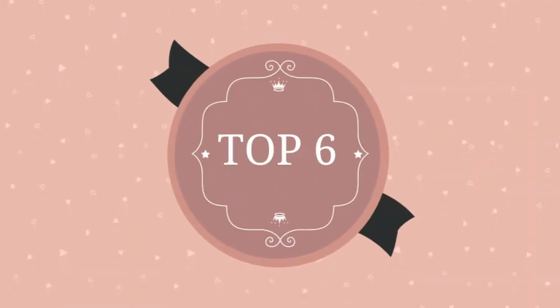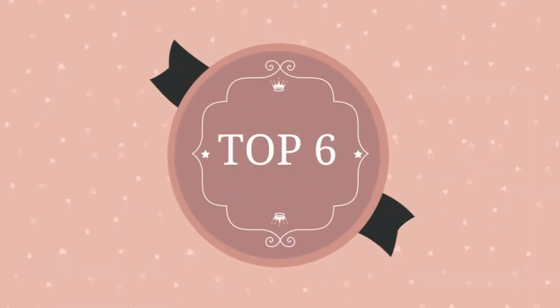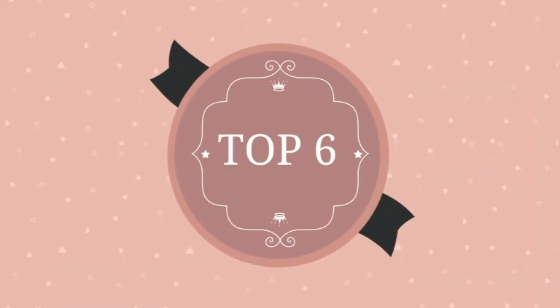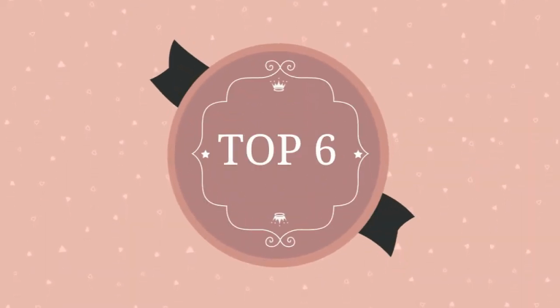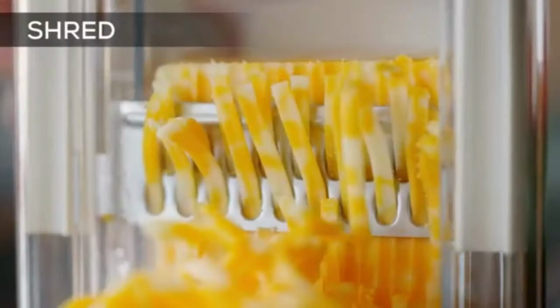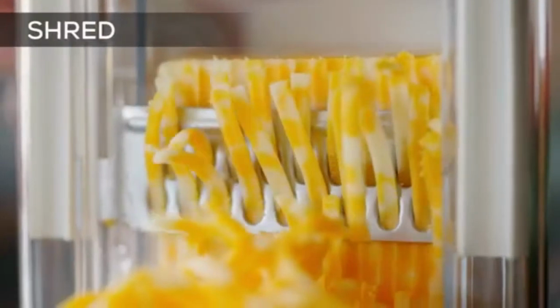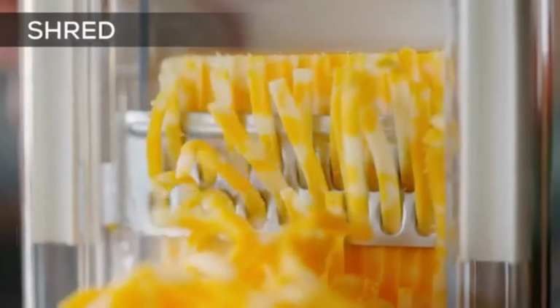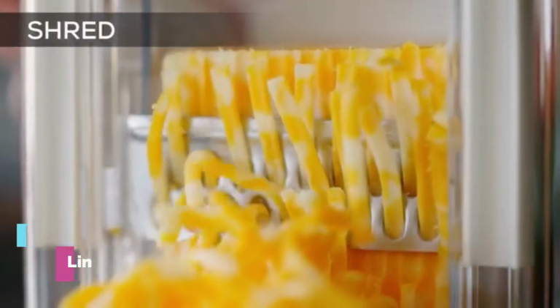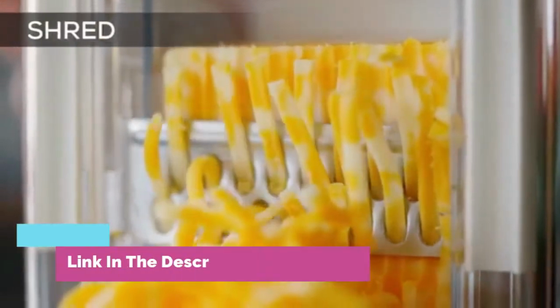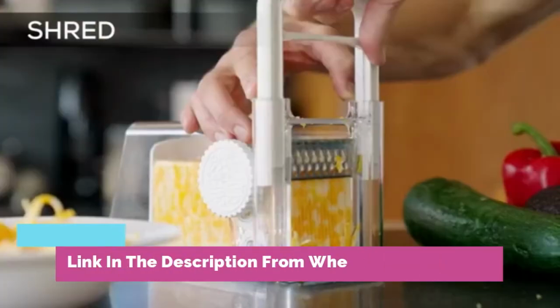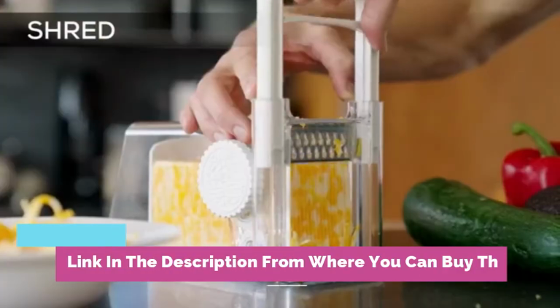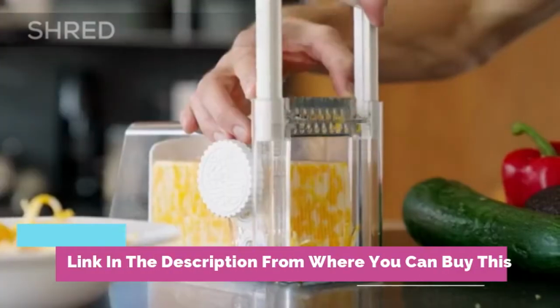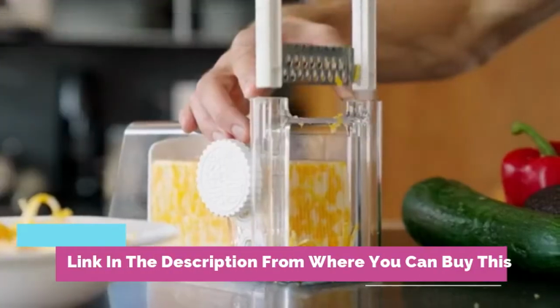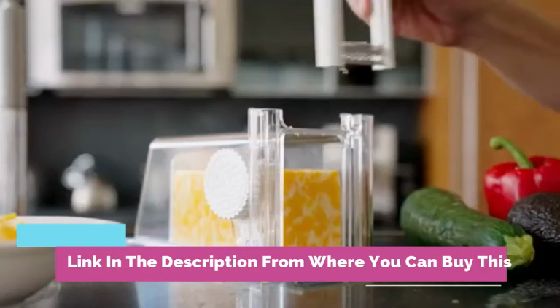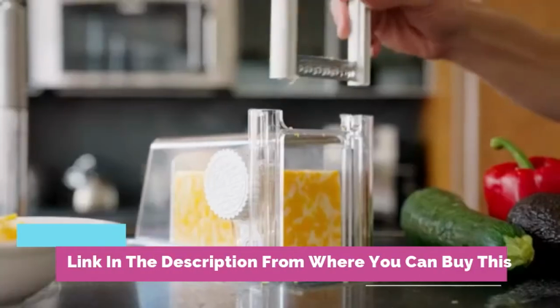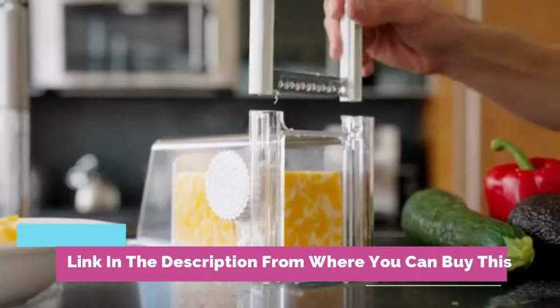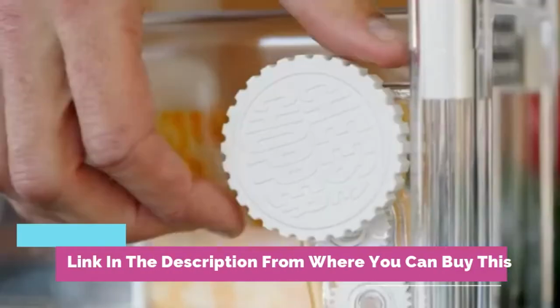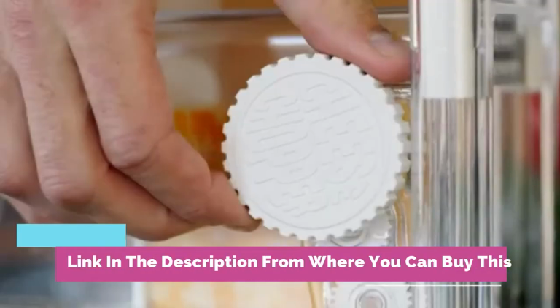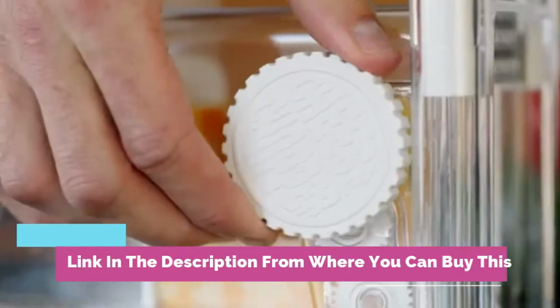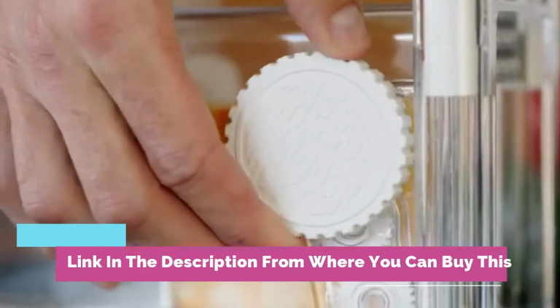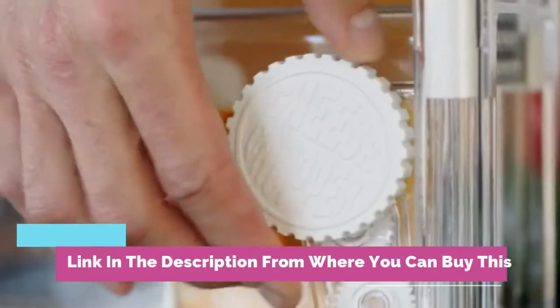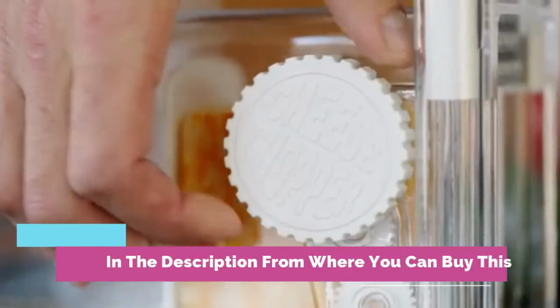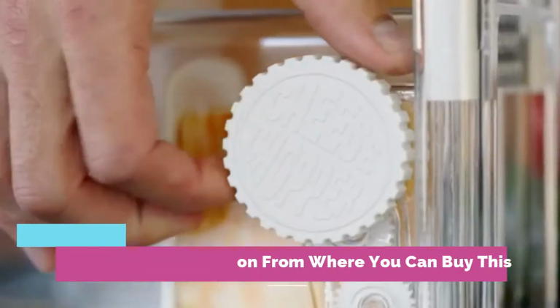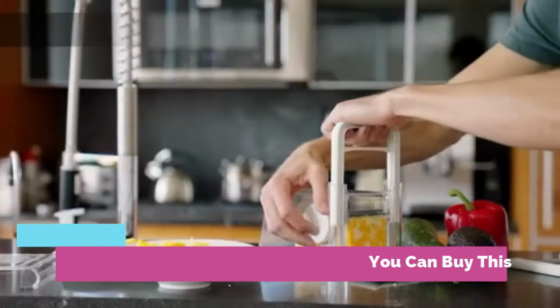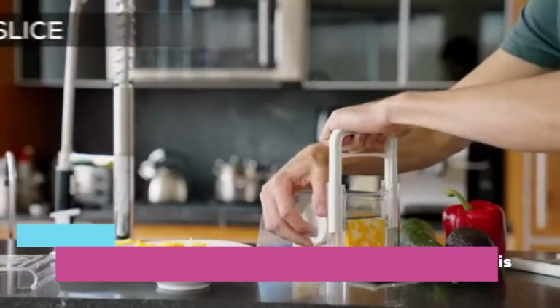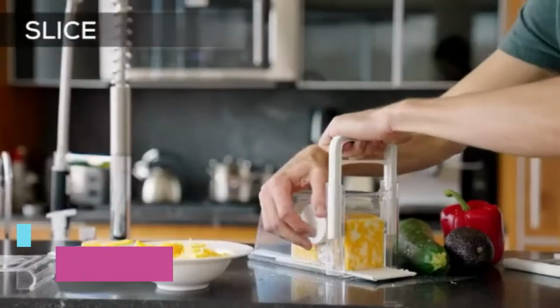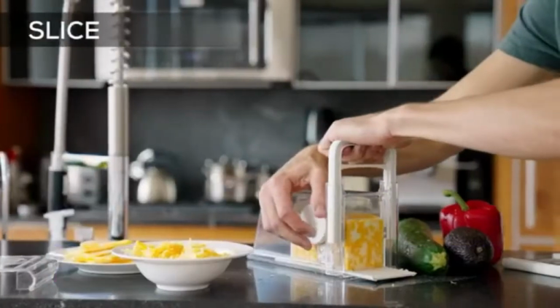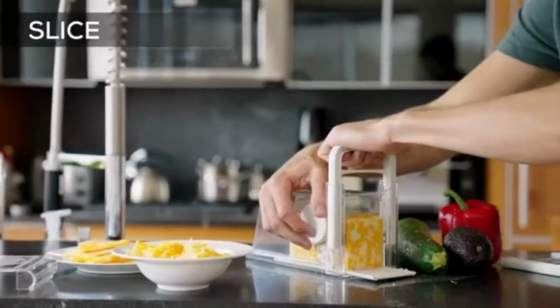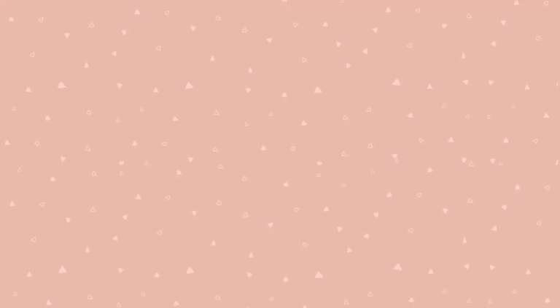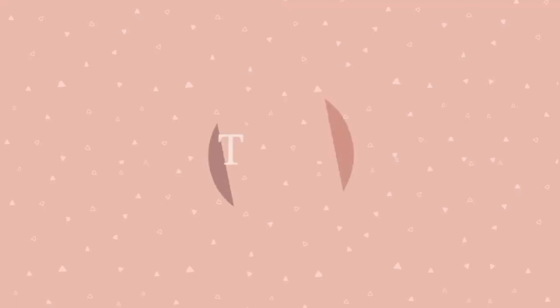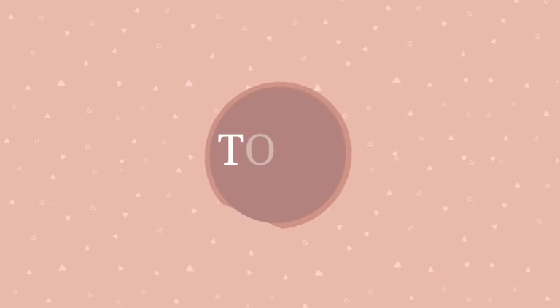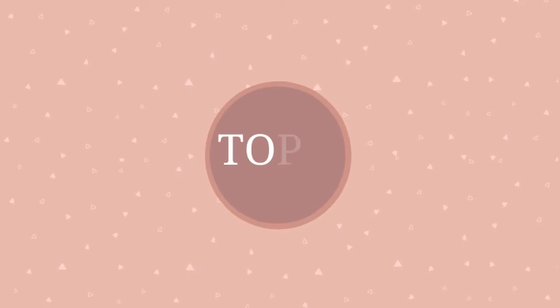Cheese chopper 4-in-1: cheese grater with handle, wire and blade attachments, instant fridge storage, holds up to two pounds.